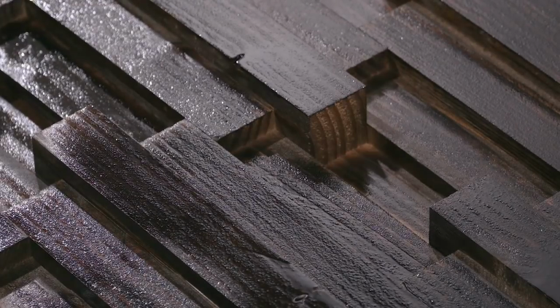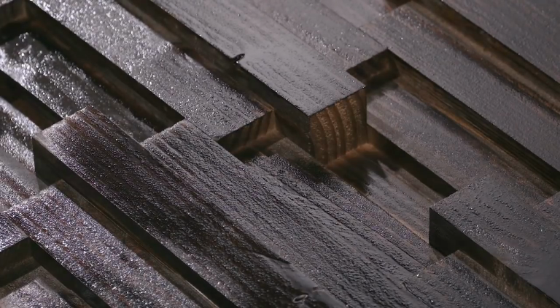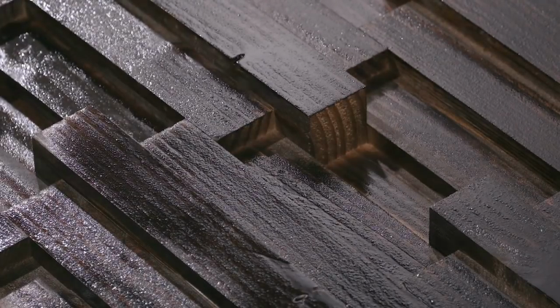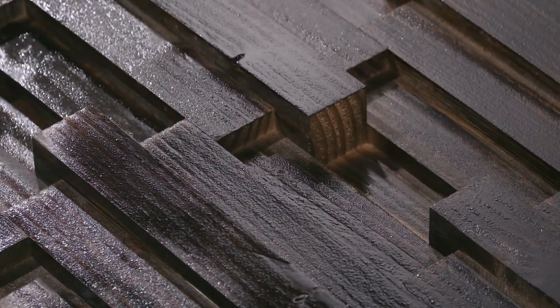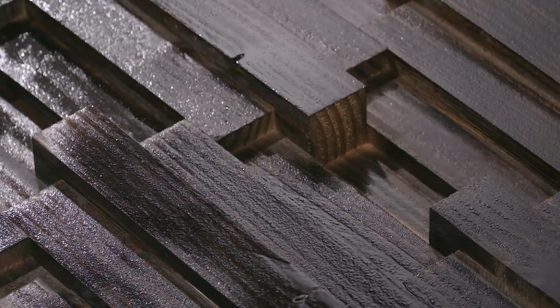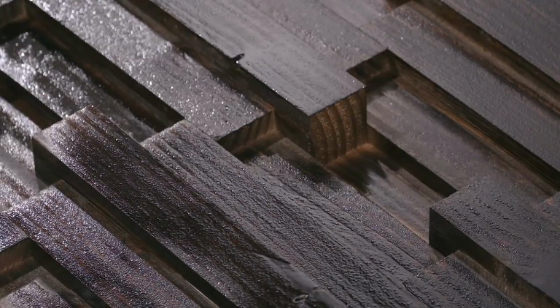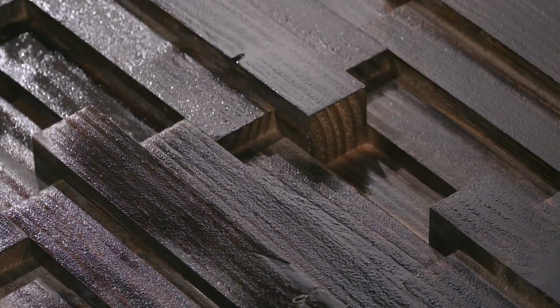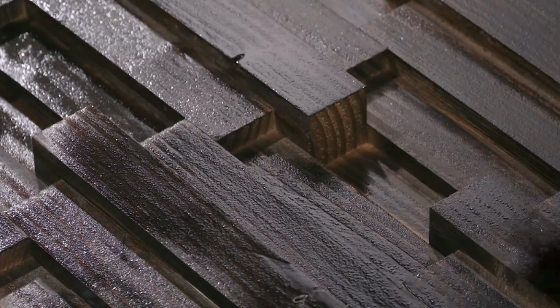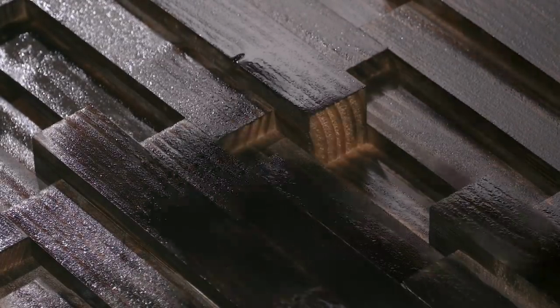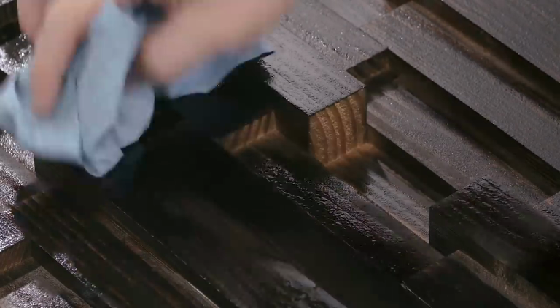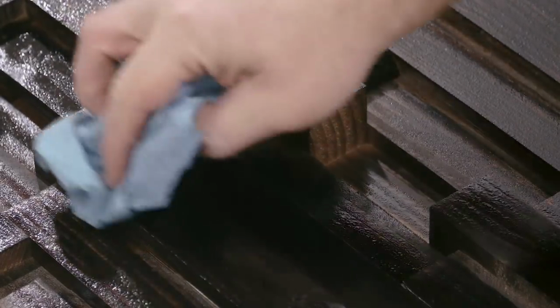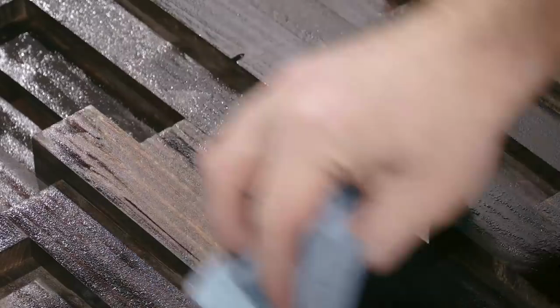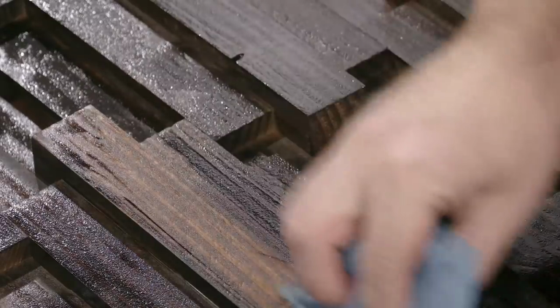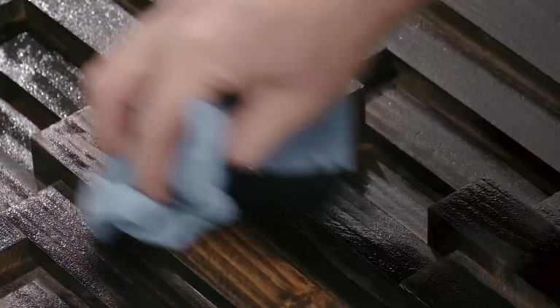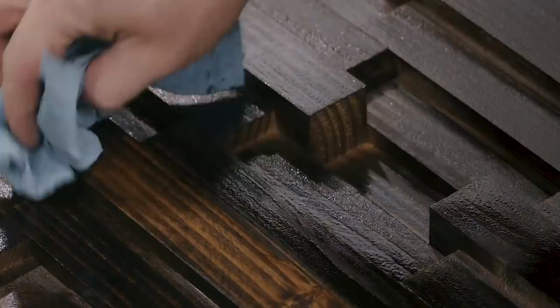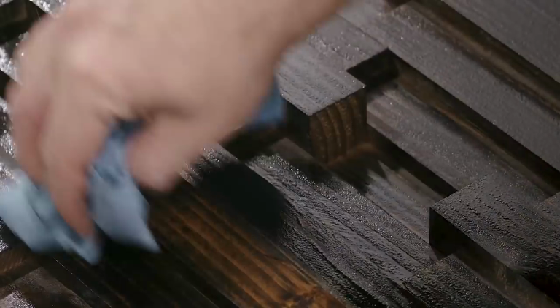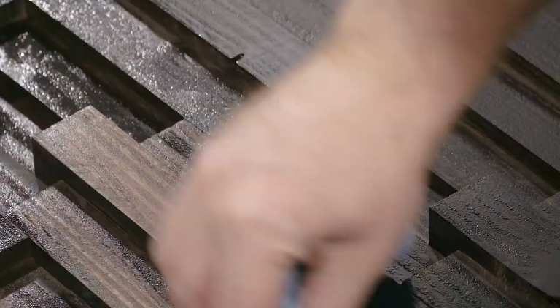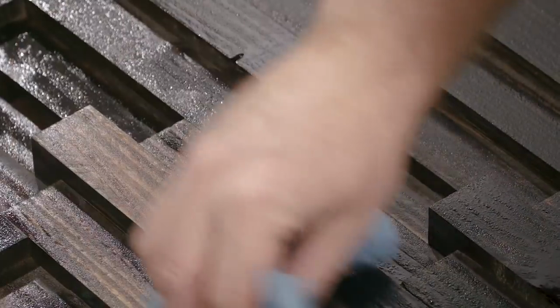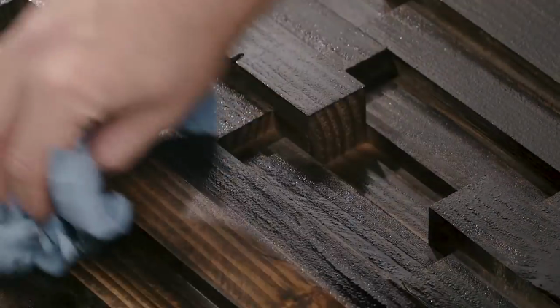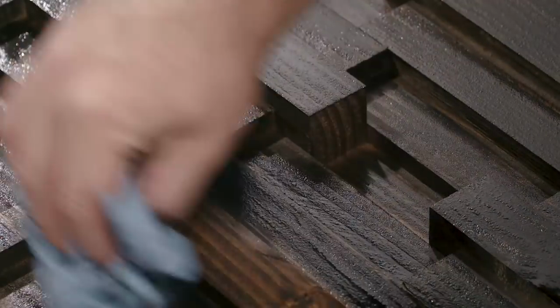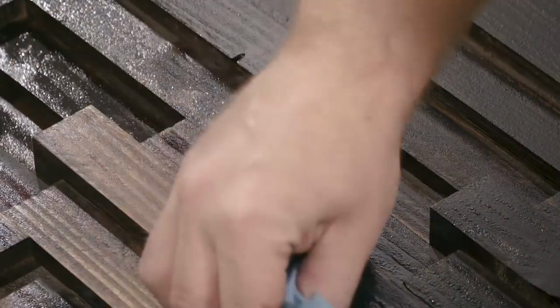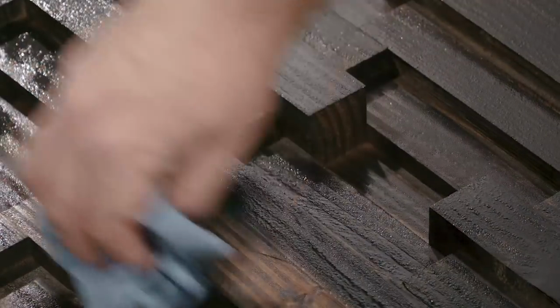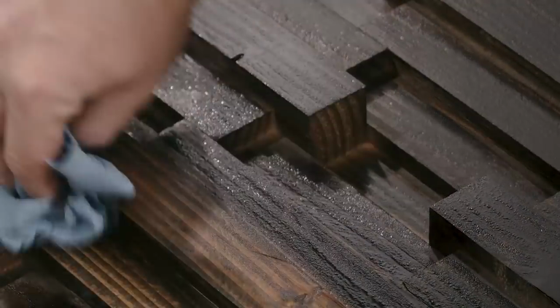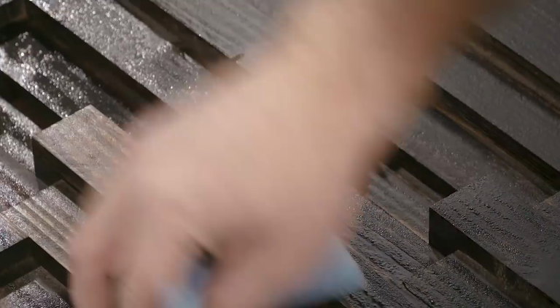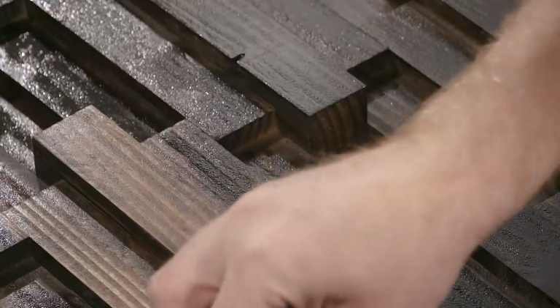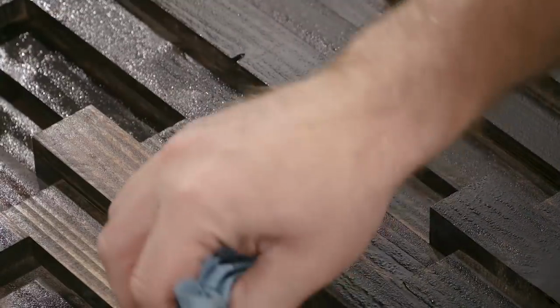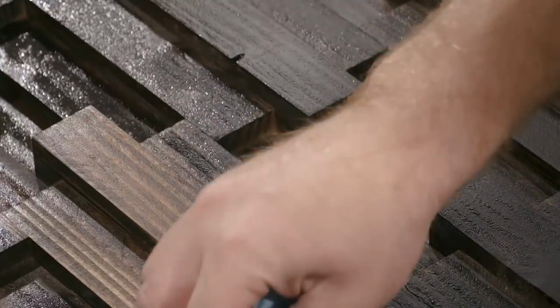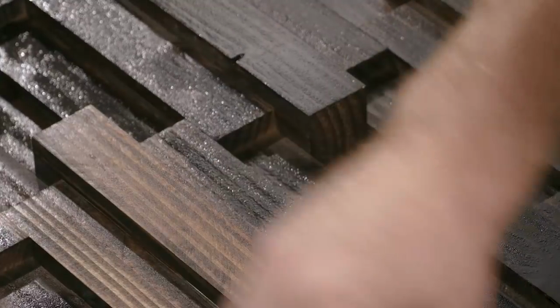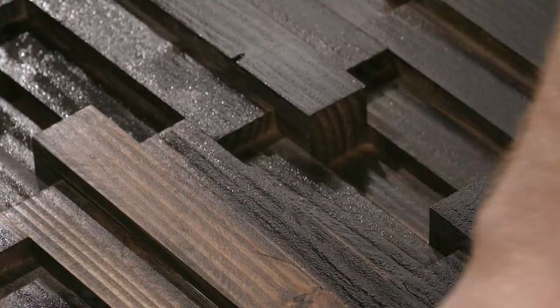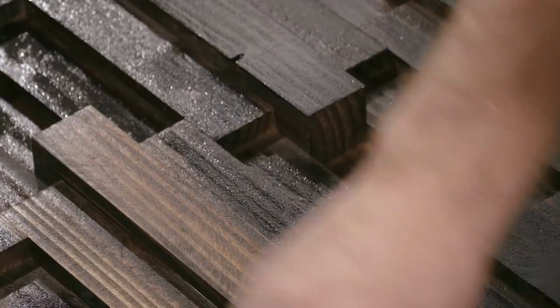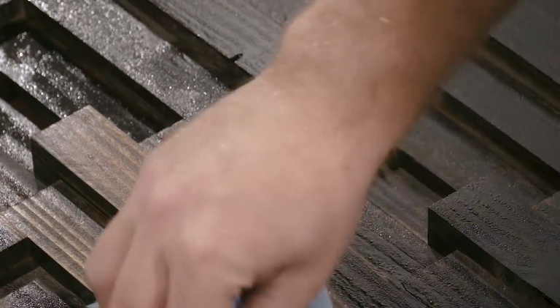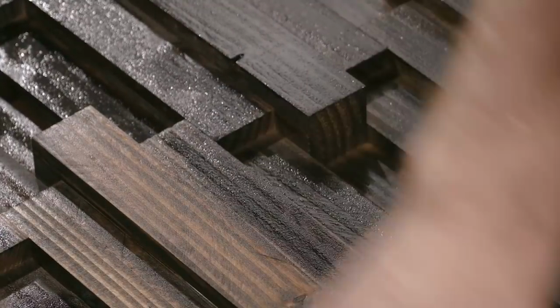Now, even when you spray on a finish, you still have to wipe off the excess, and the color just took to this pine beautifully. I can't wait to show you the finished product.